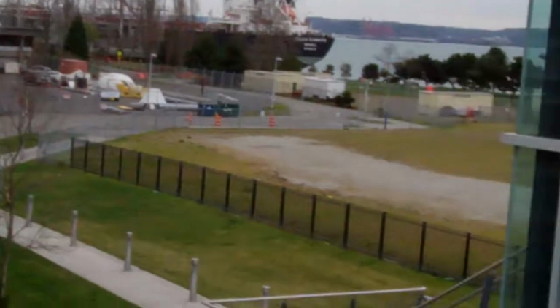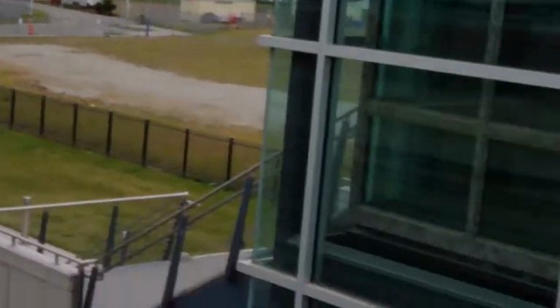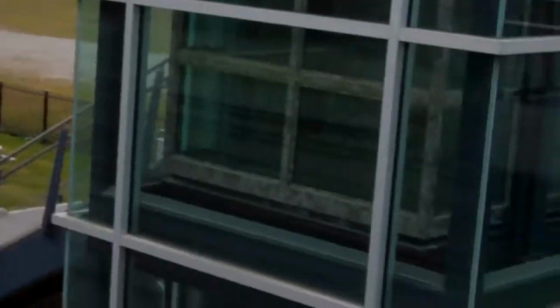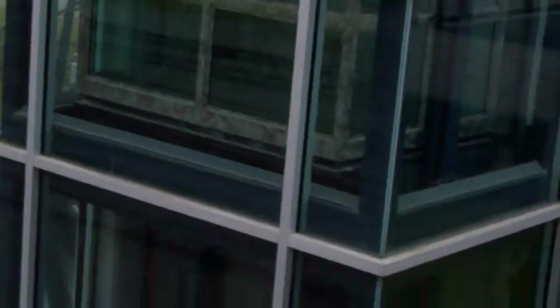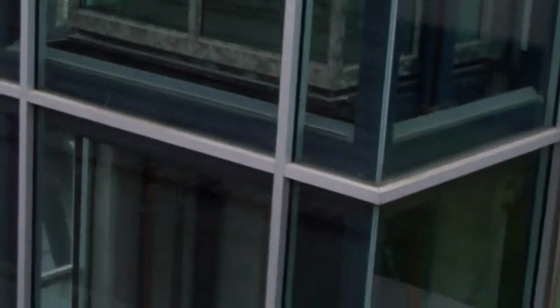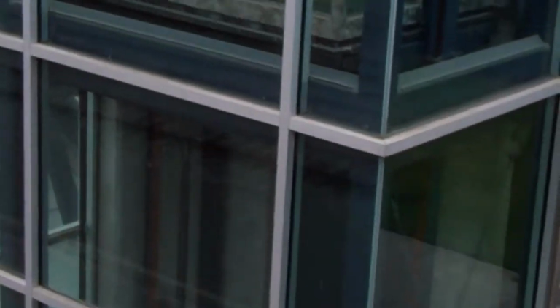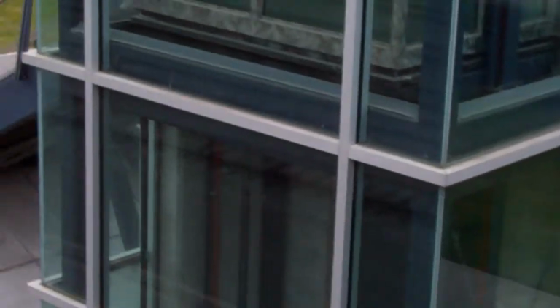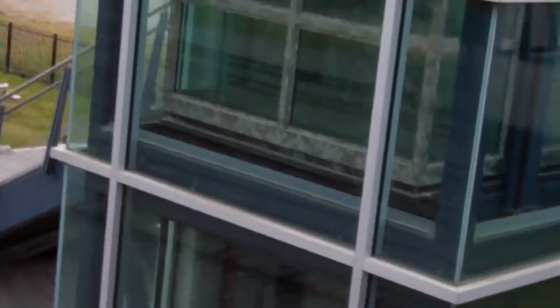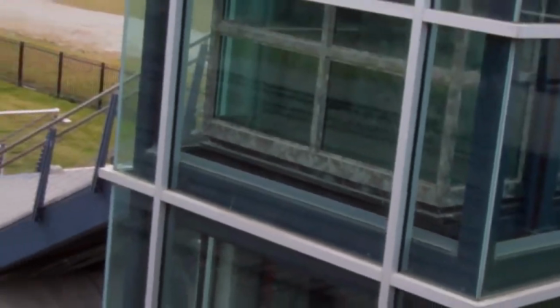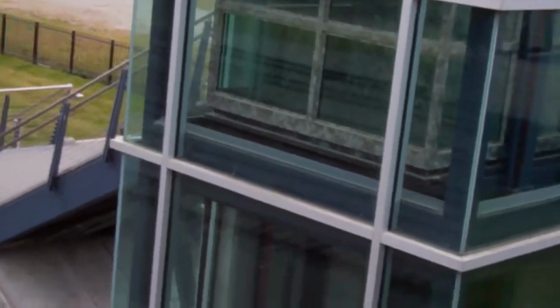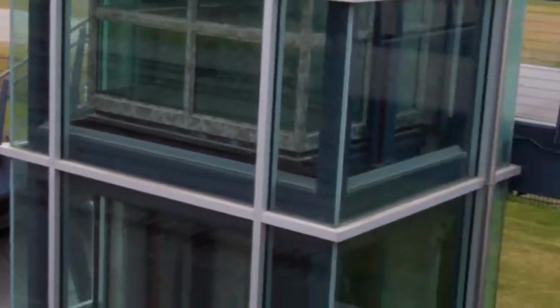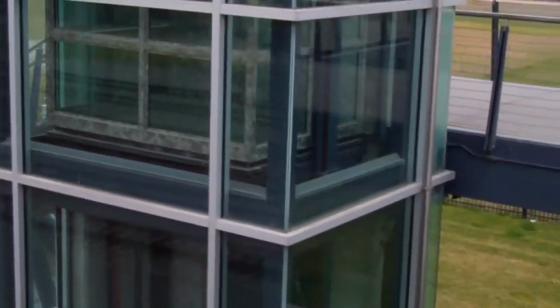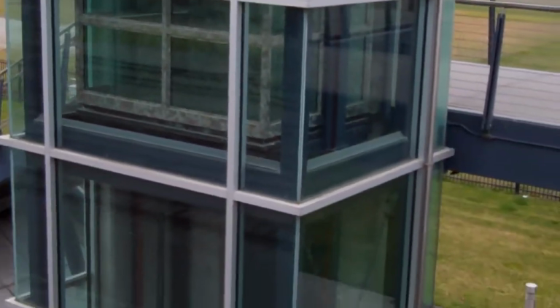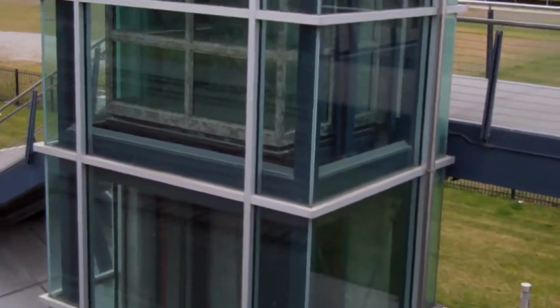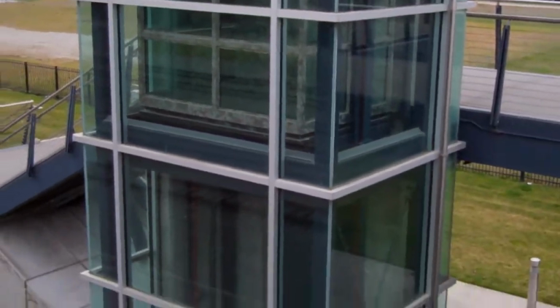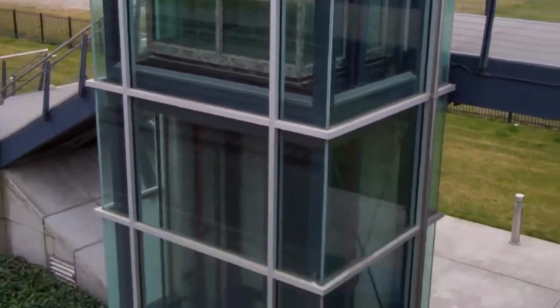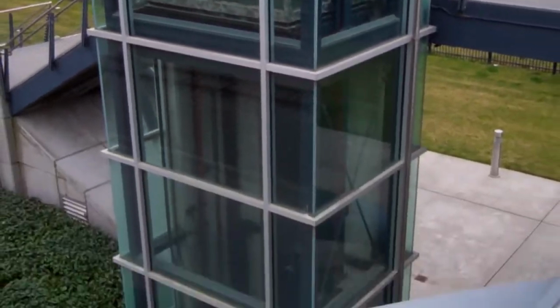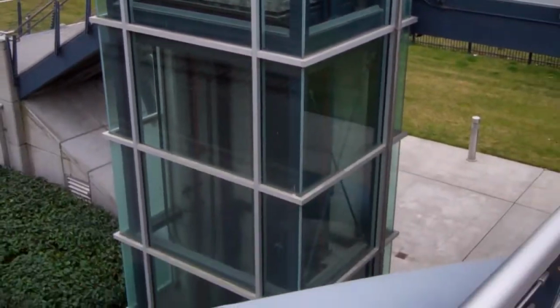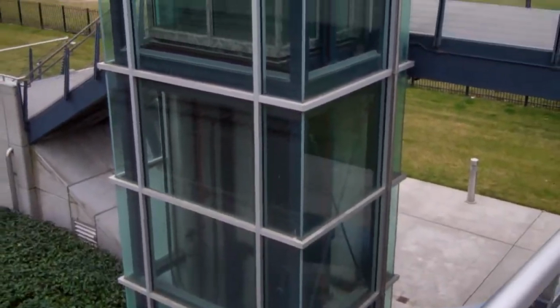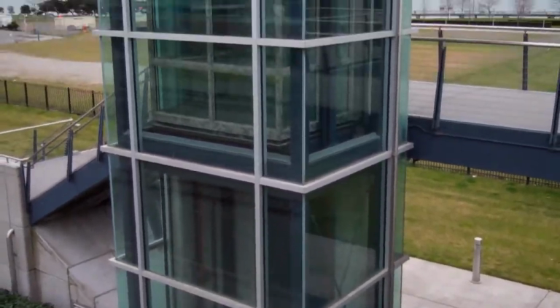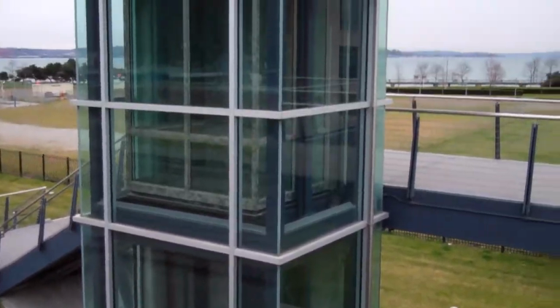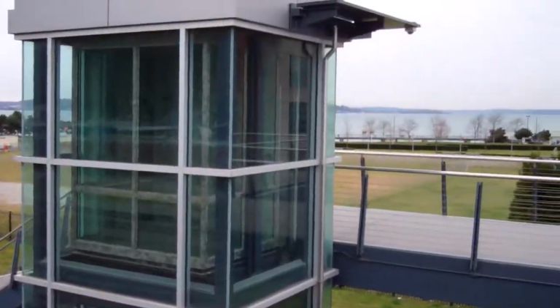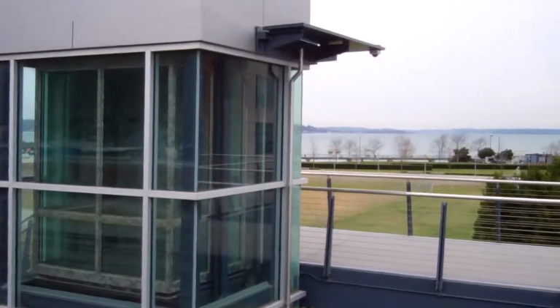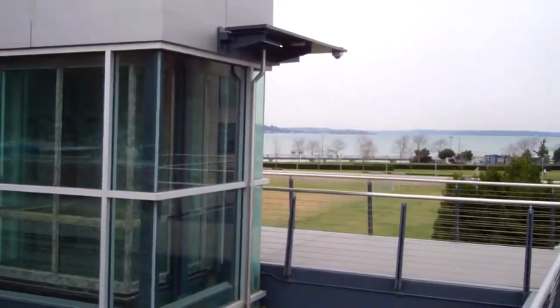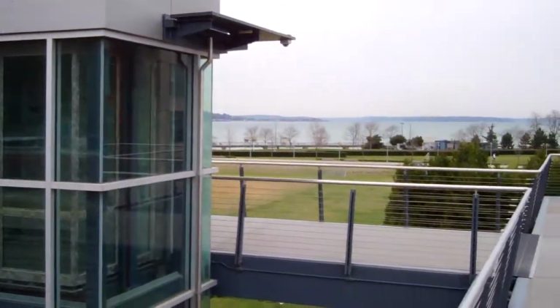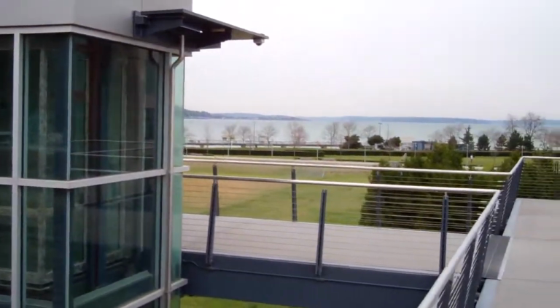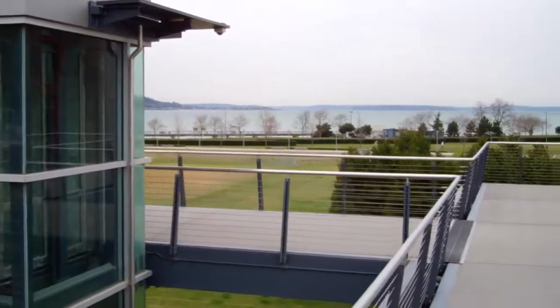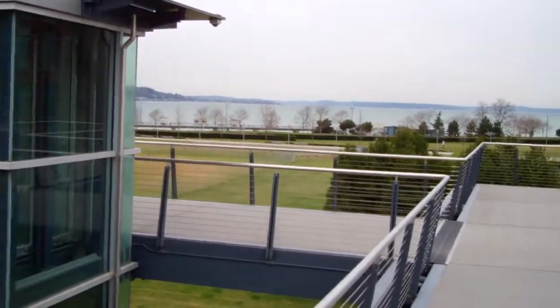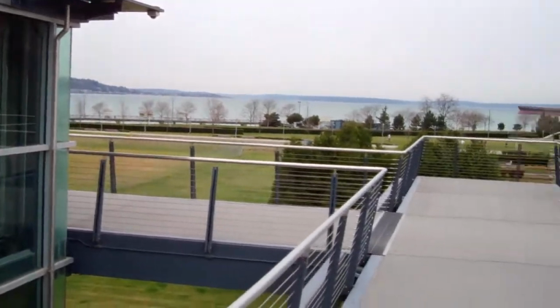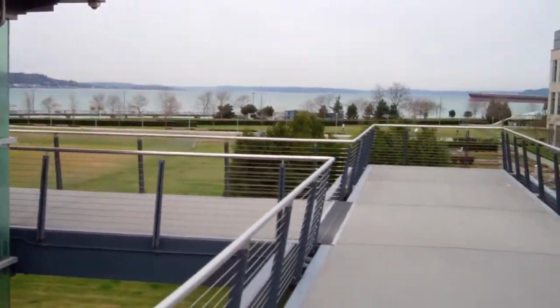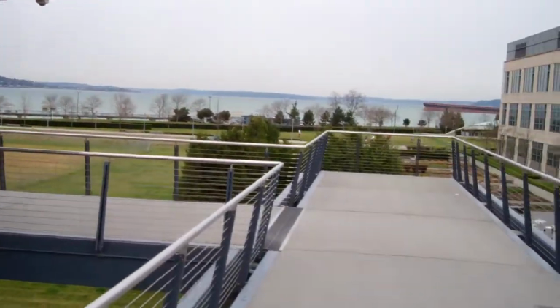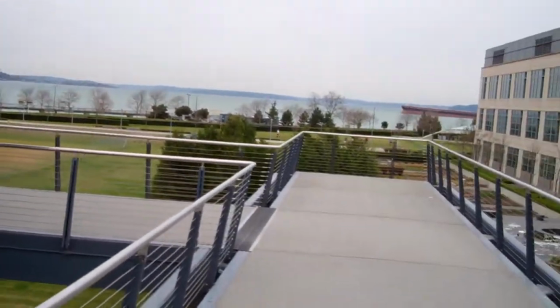It's also interesting to see they have an elevator here — an elevator up to this bridge. This is a bit of a nice view.